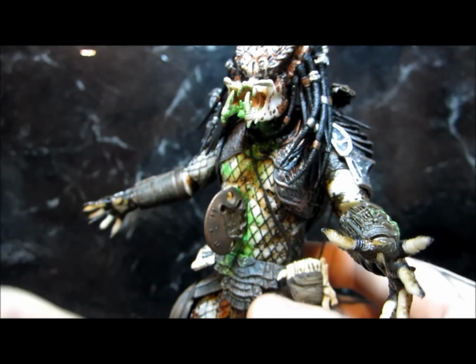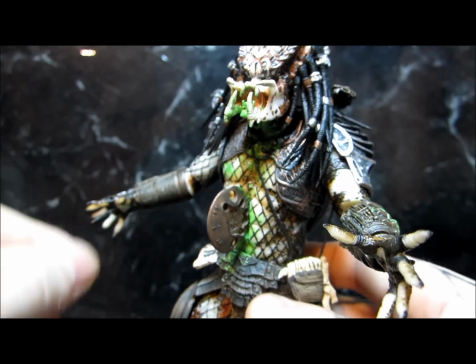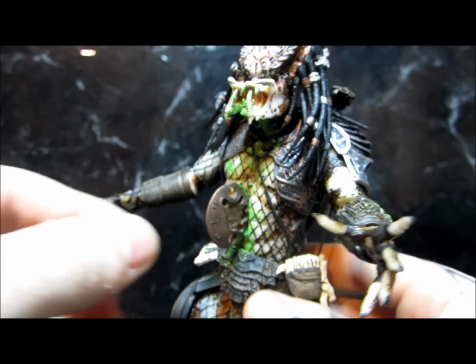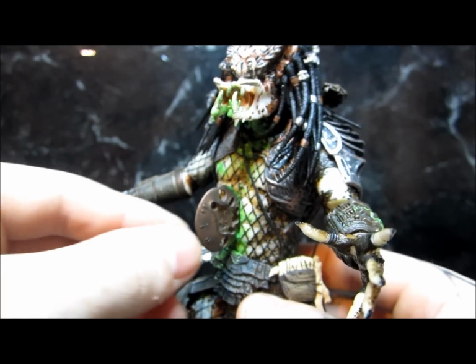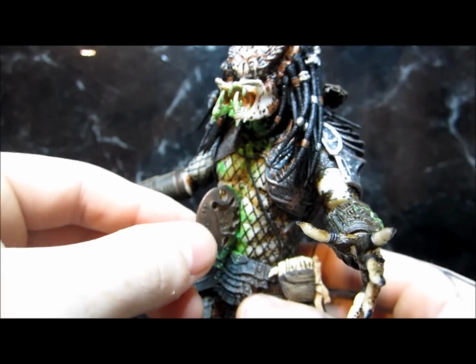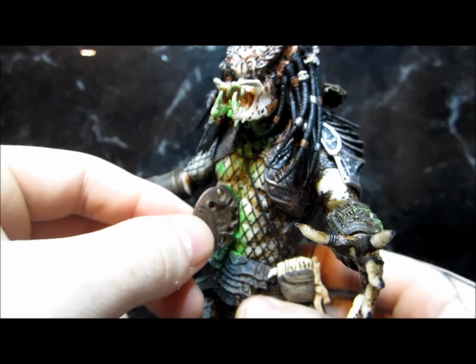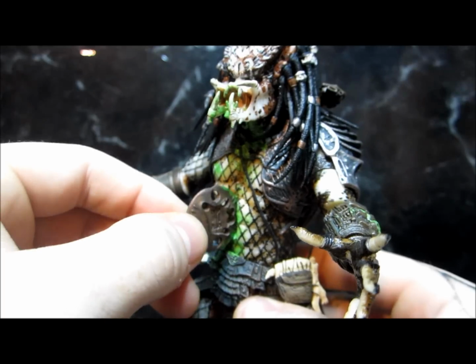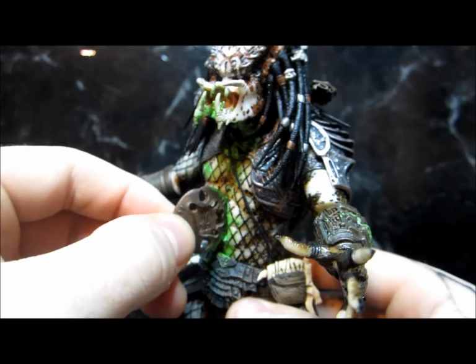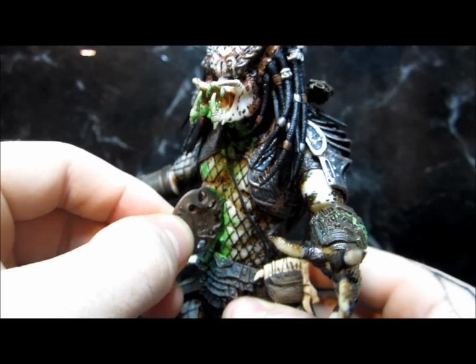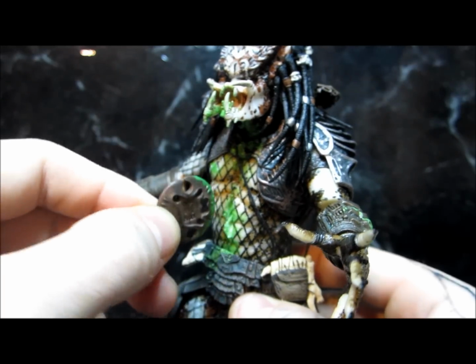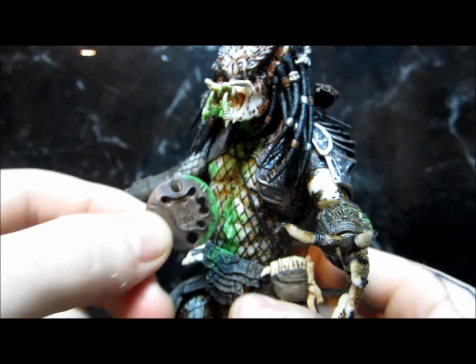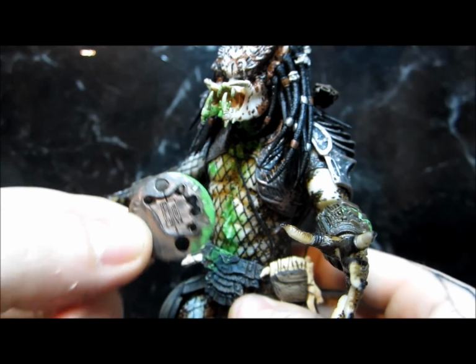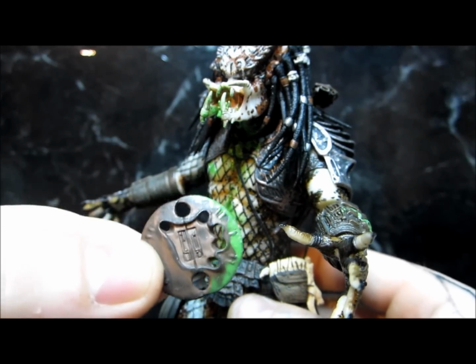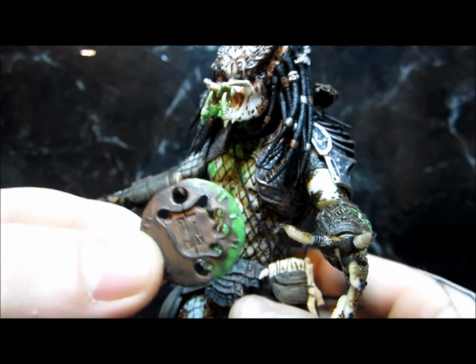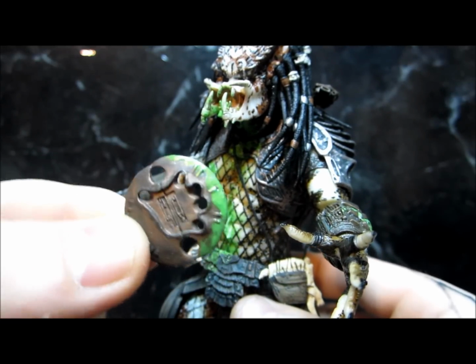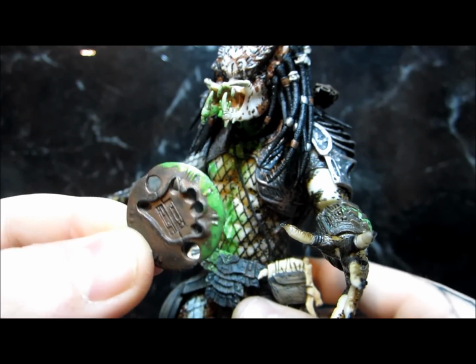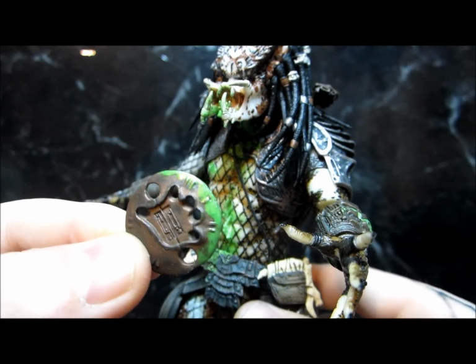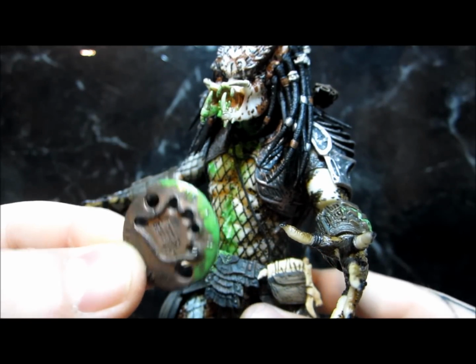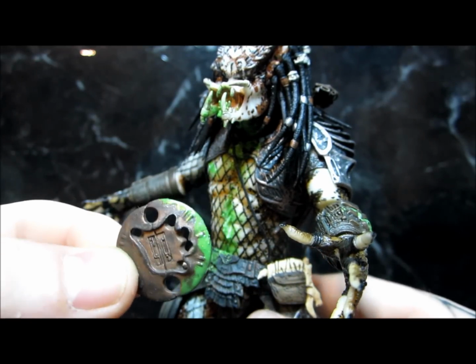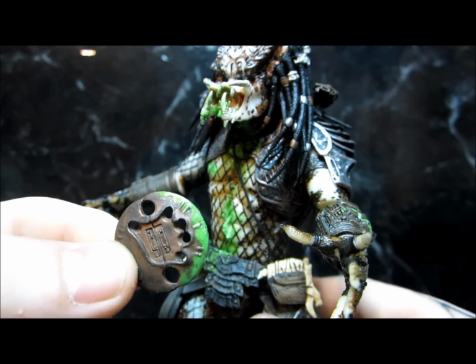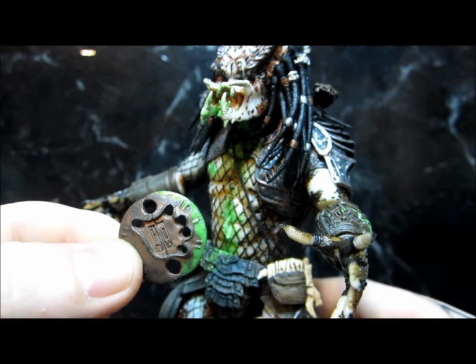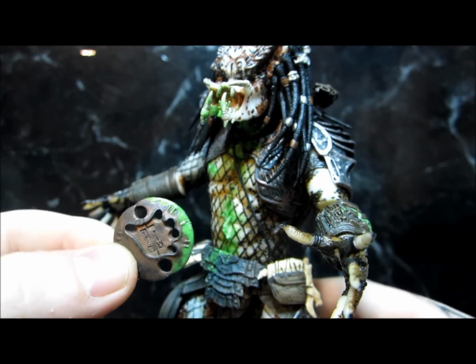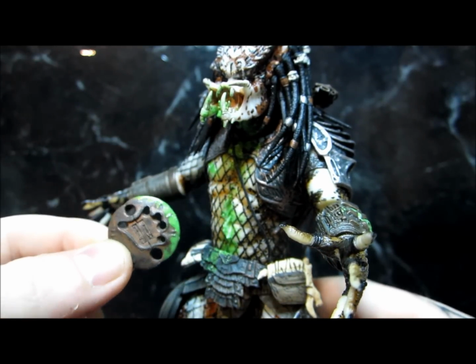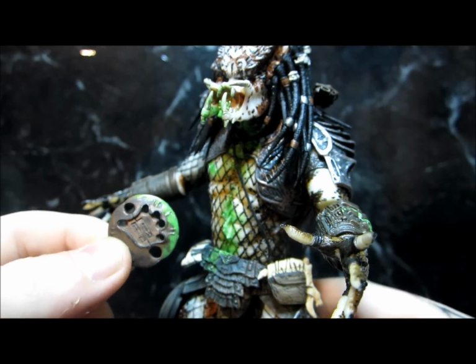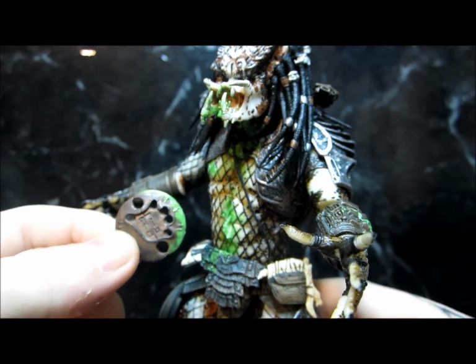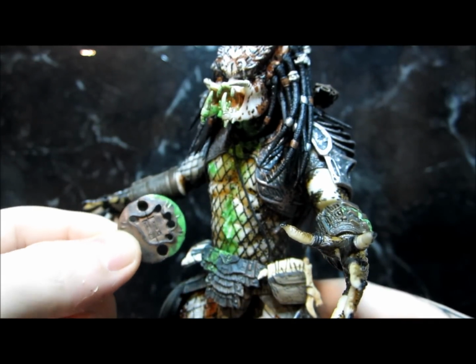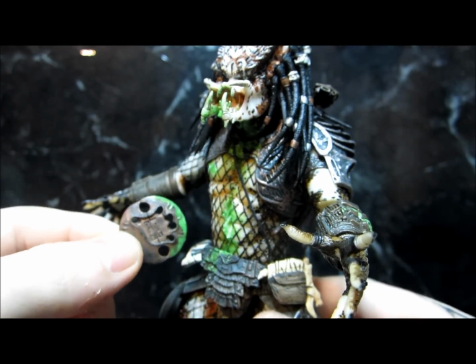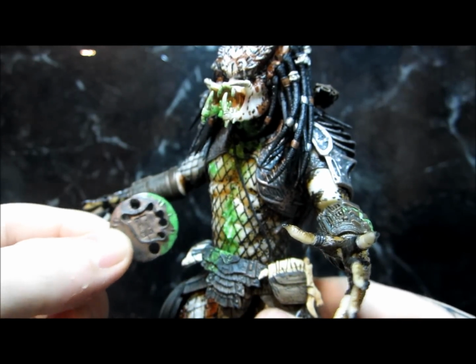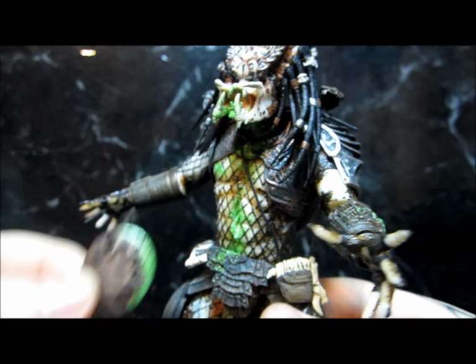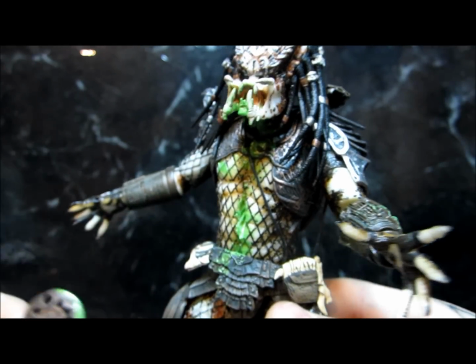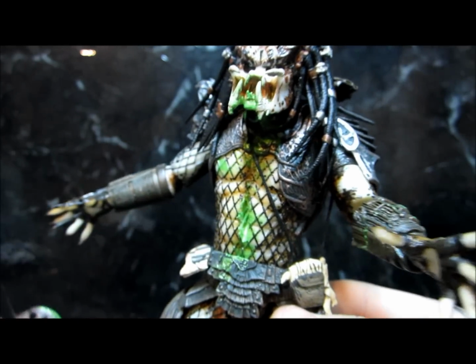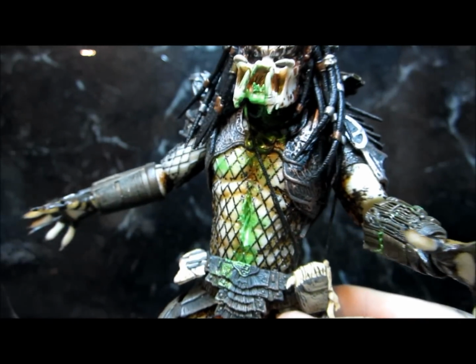This disc comes out too, and it's kind of all got the Pred blood all over it.